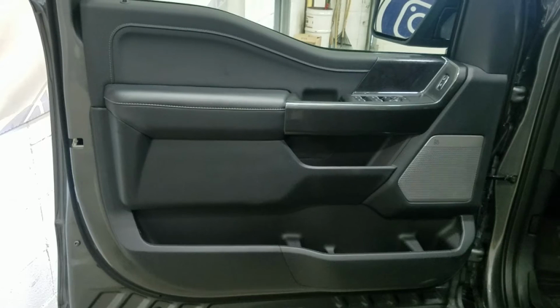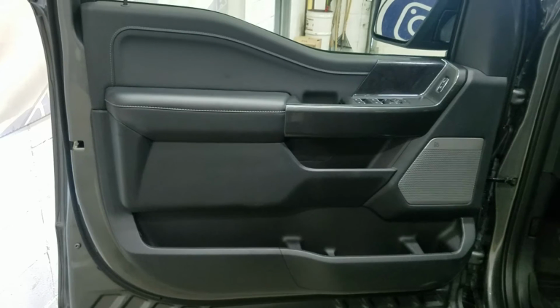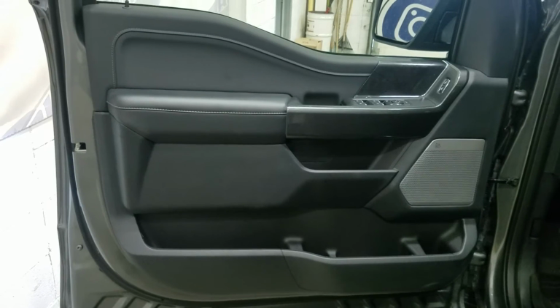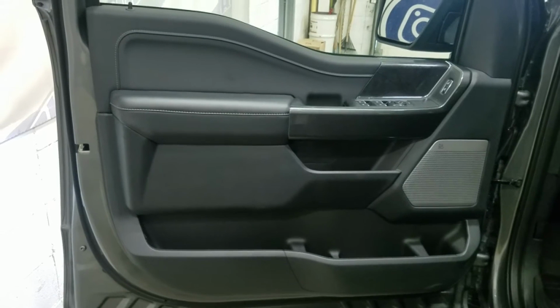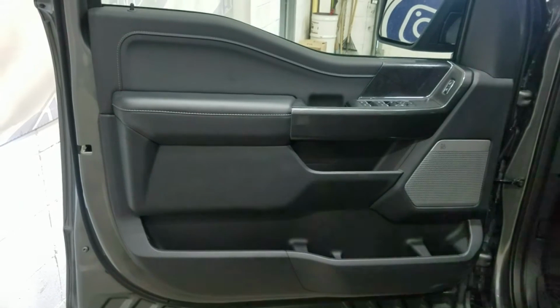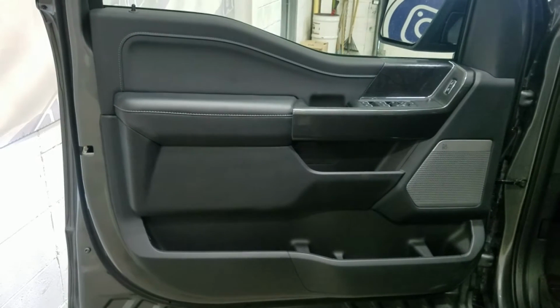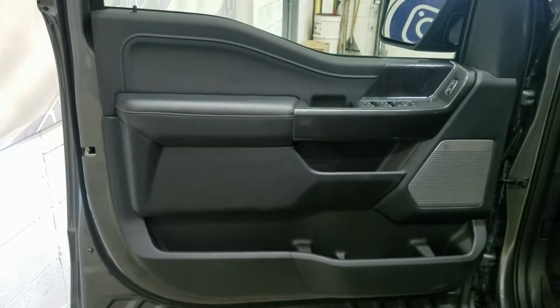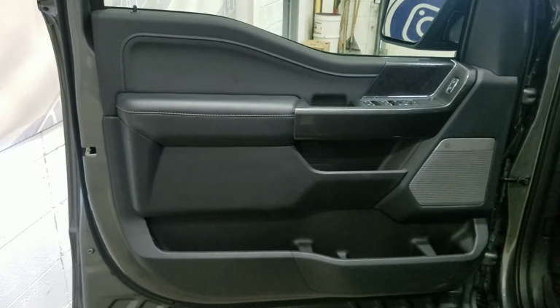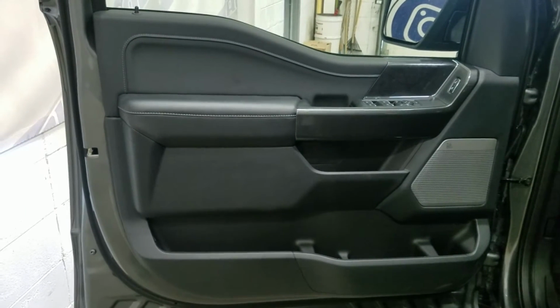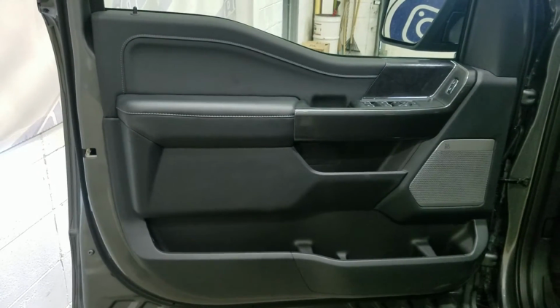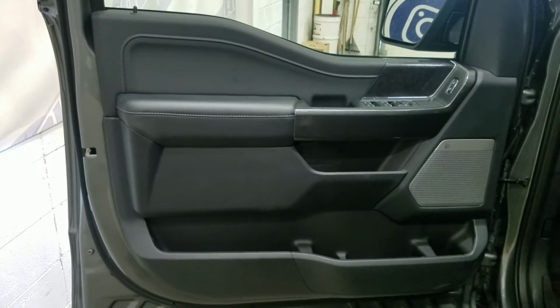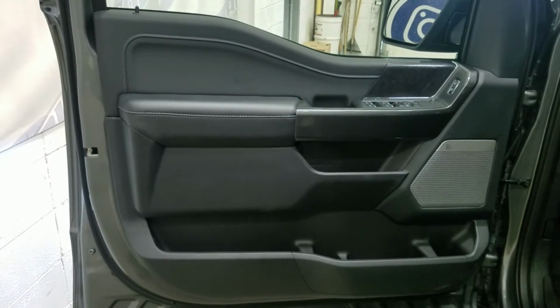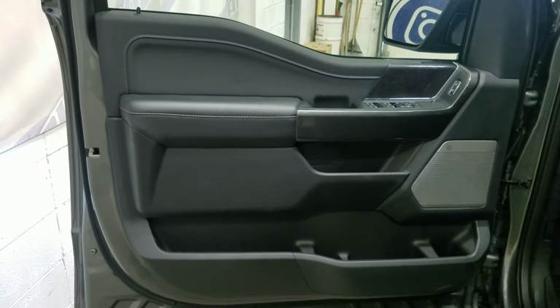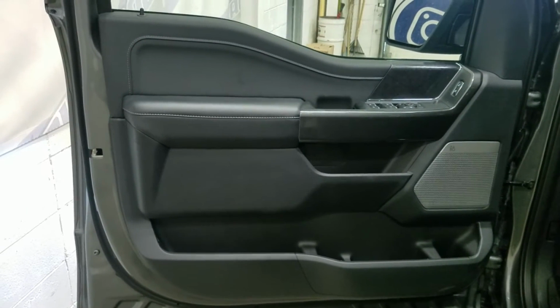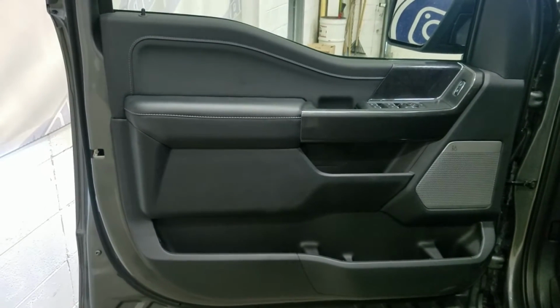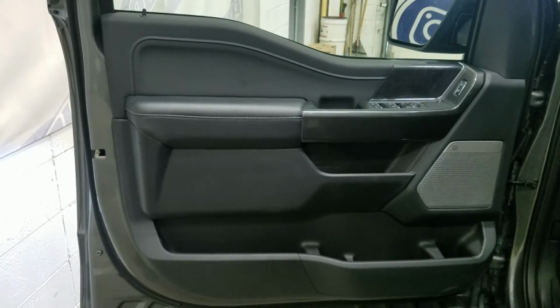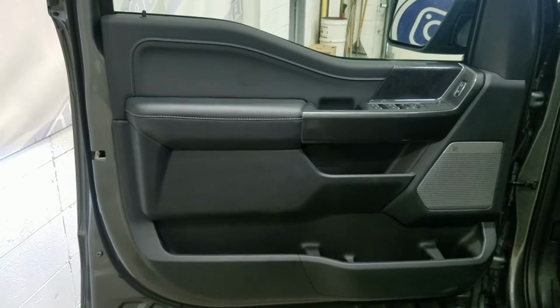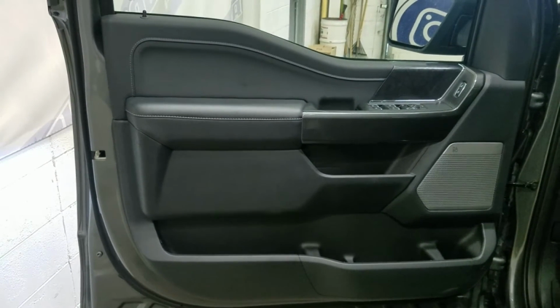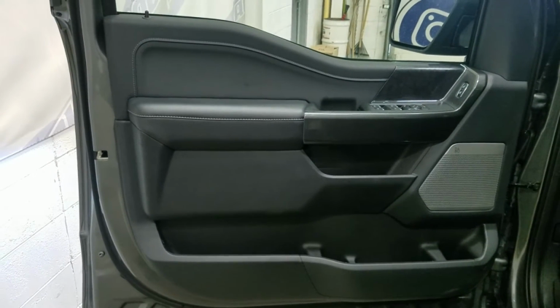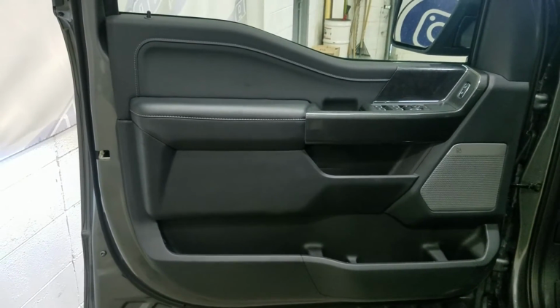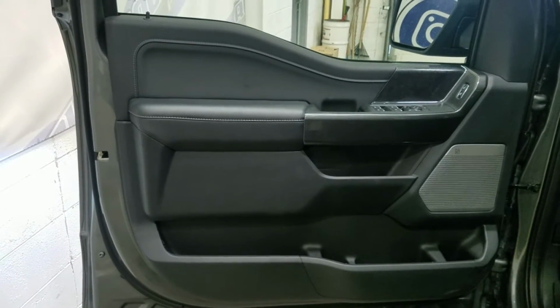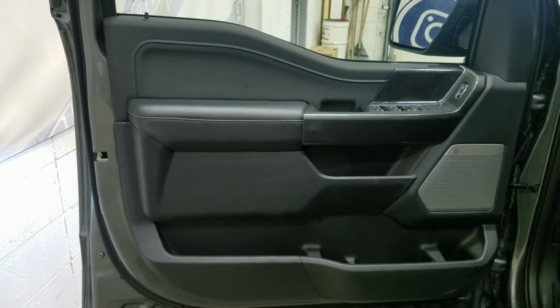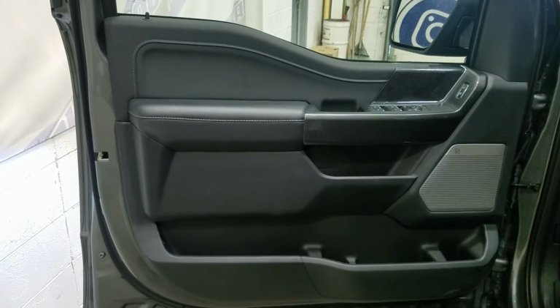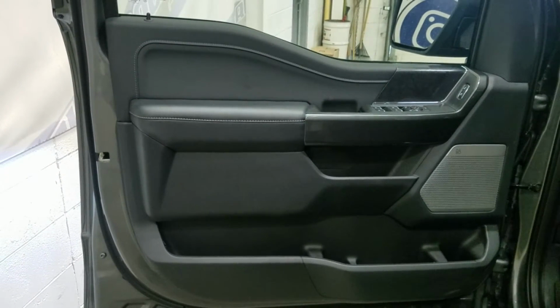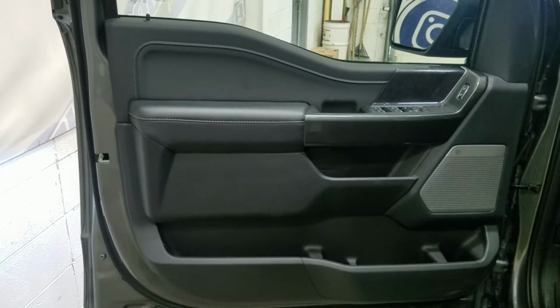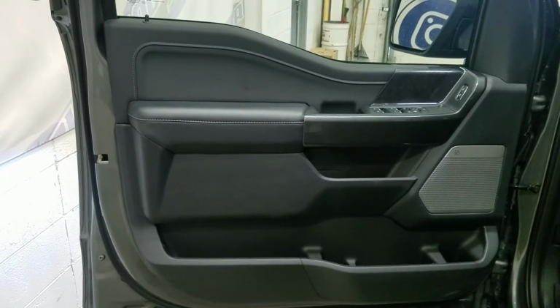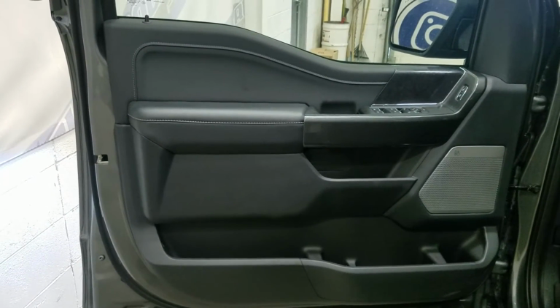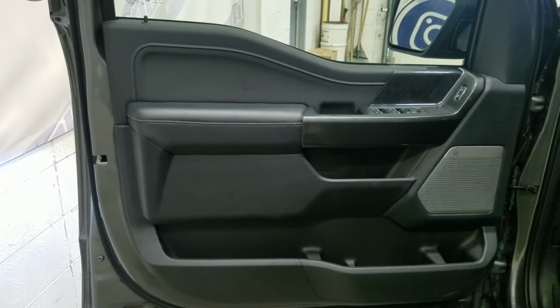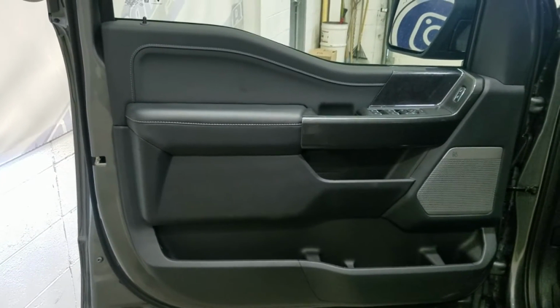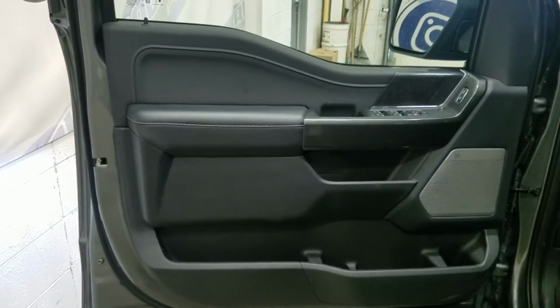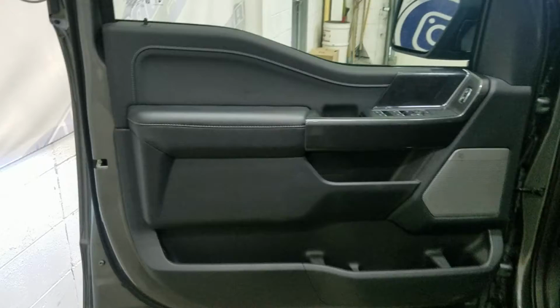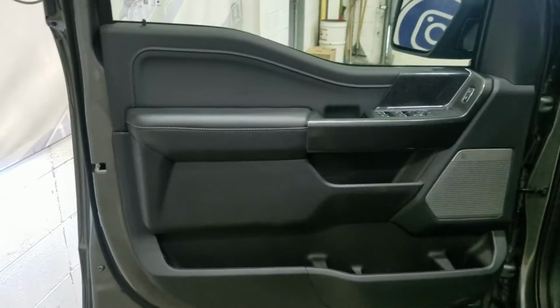At the interior we have driver-friendly features including power locks, power windows, as well as power adjustable mirrors and door storage.